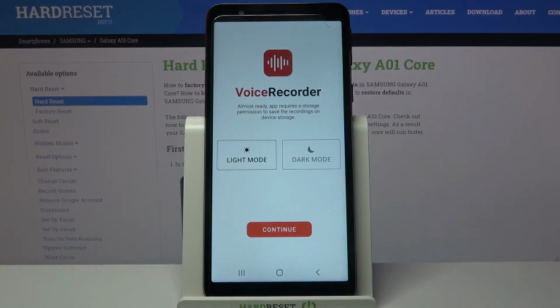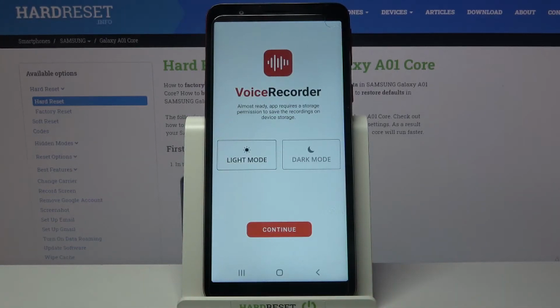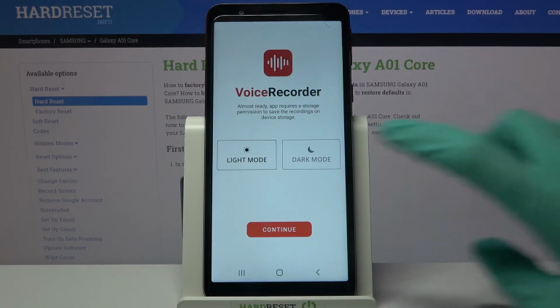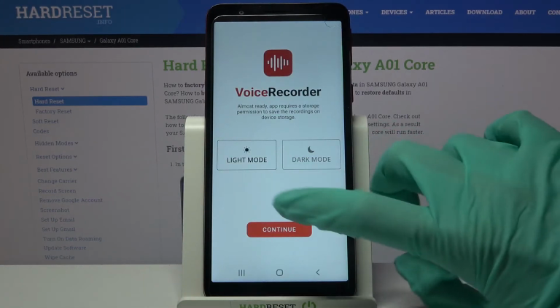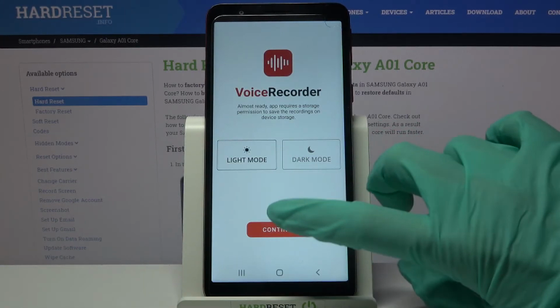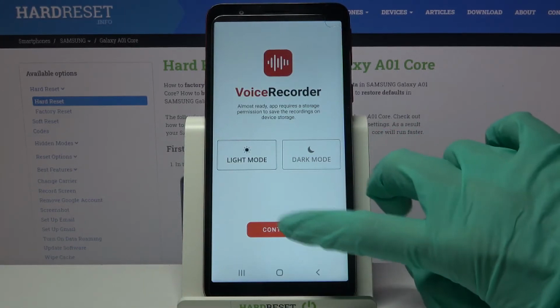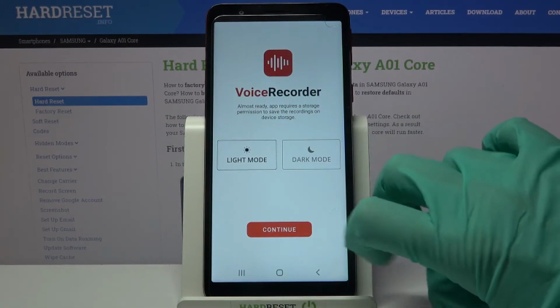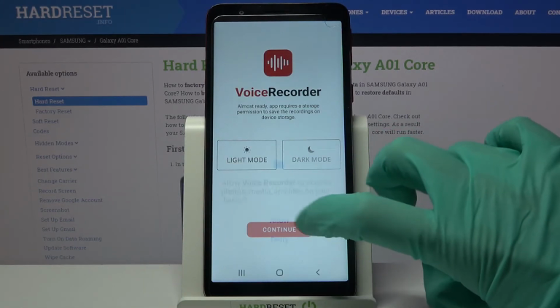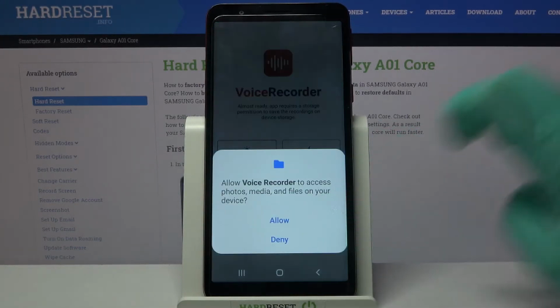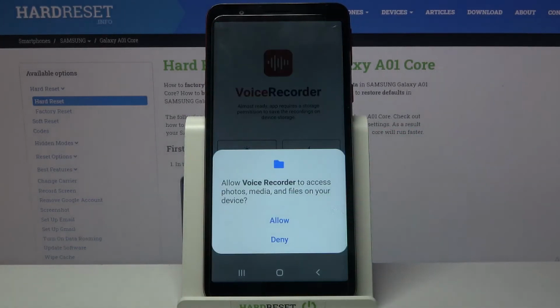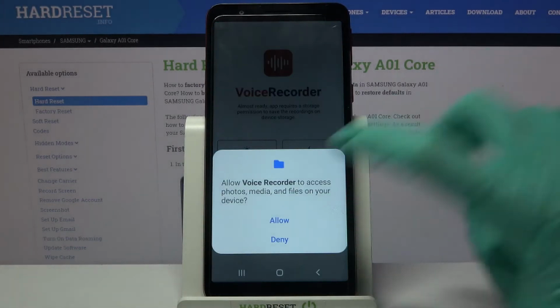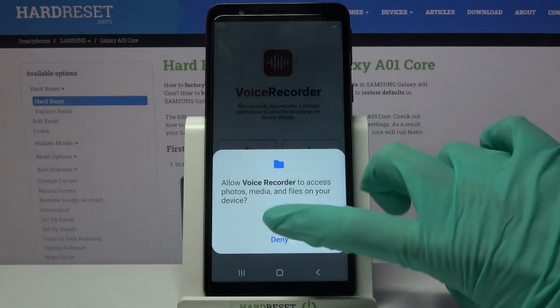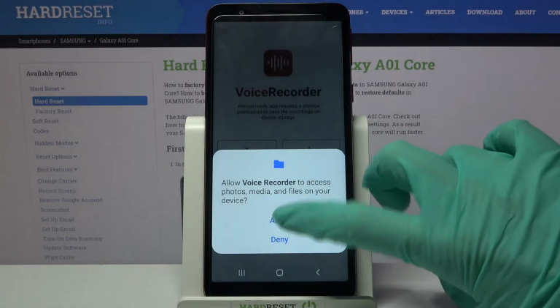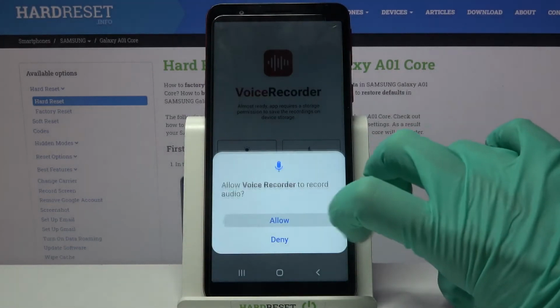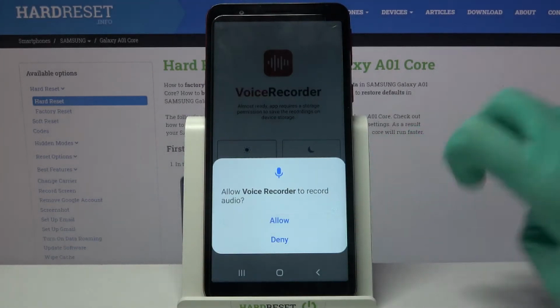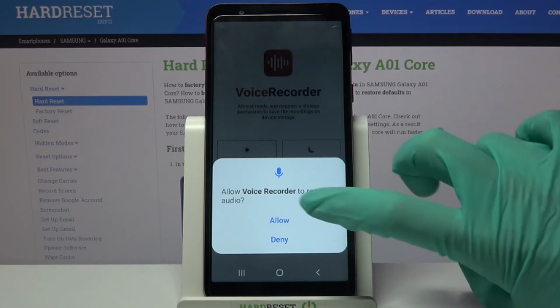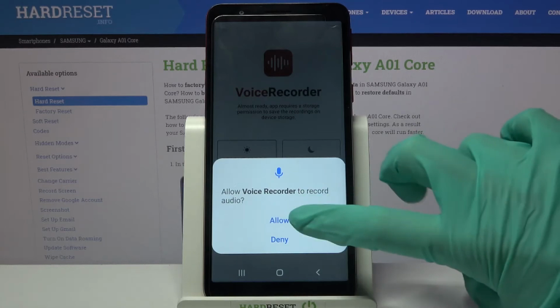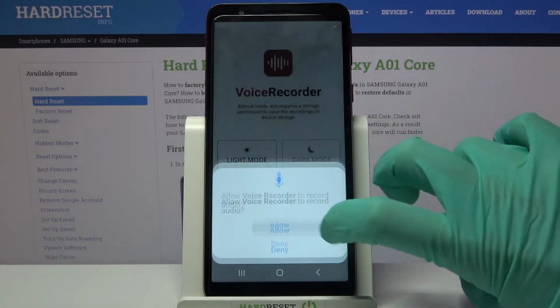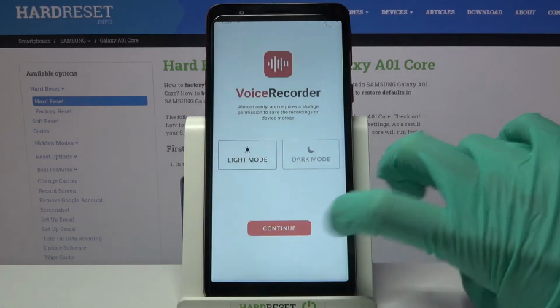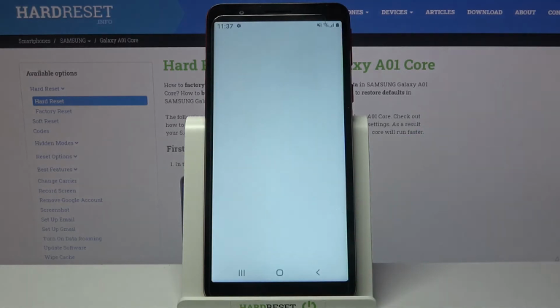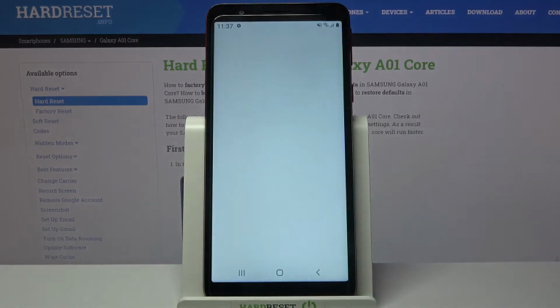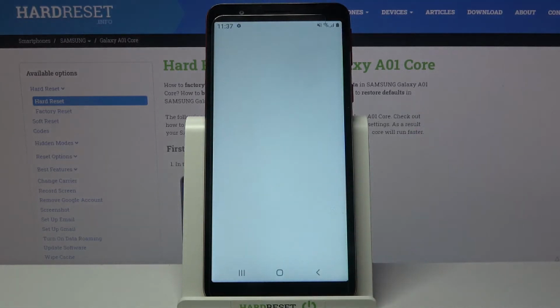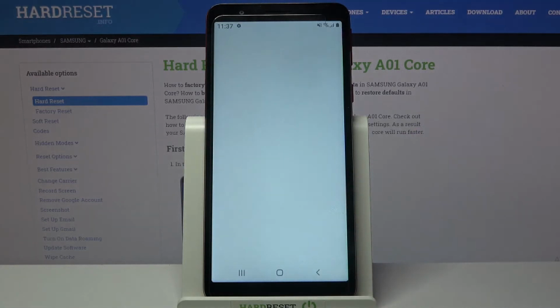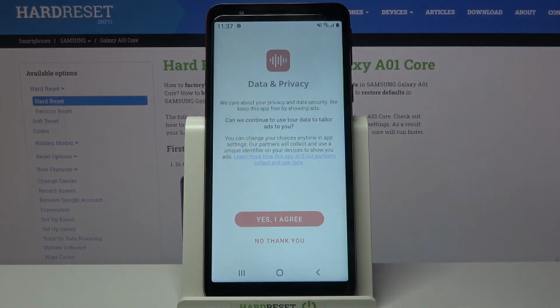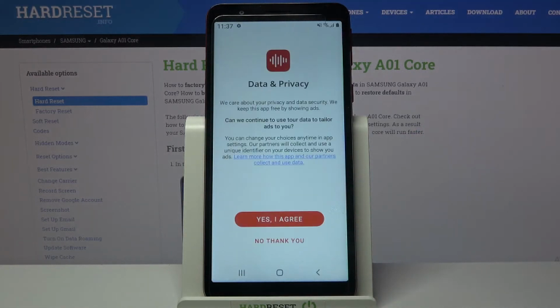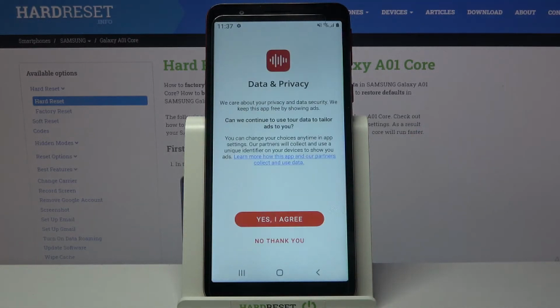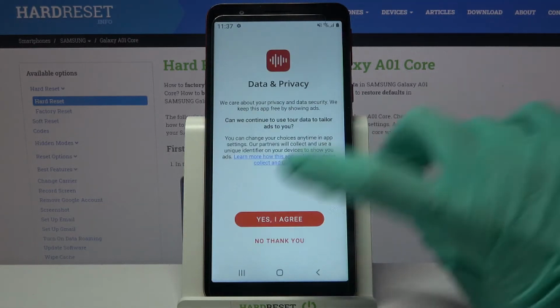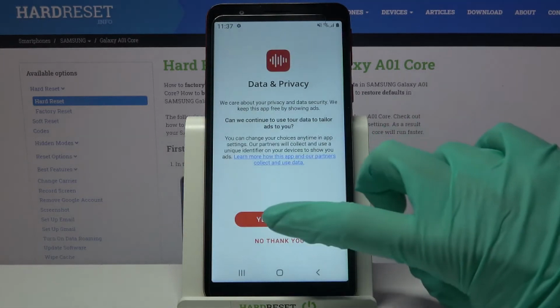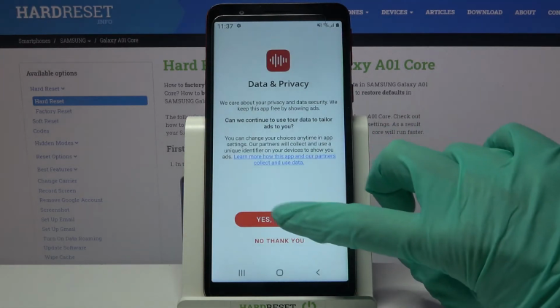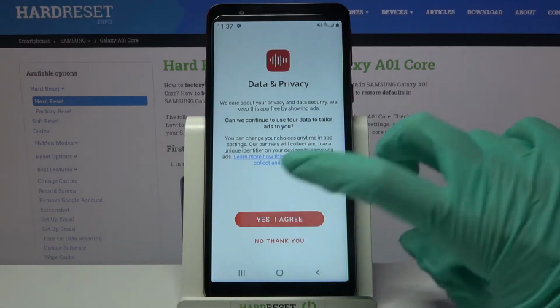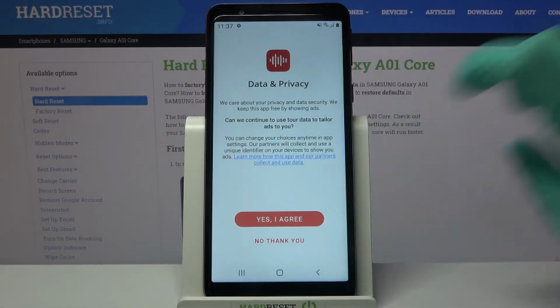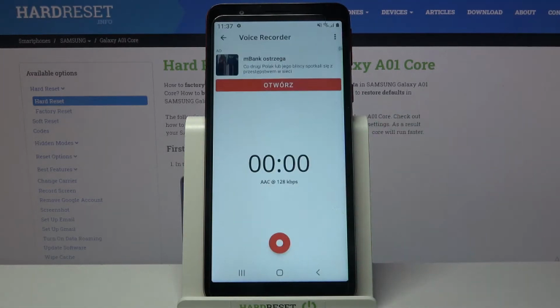Now you need to select continue, click on allow and yes I agree.